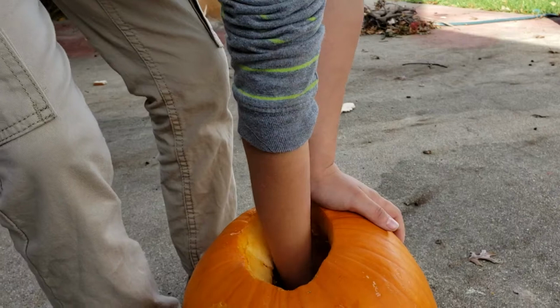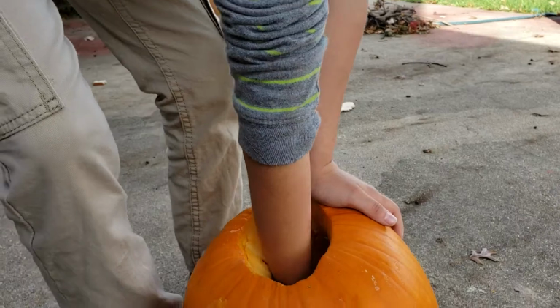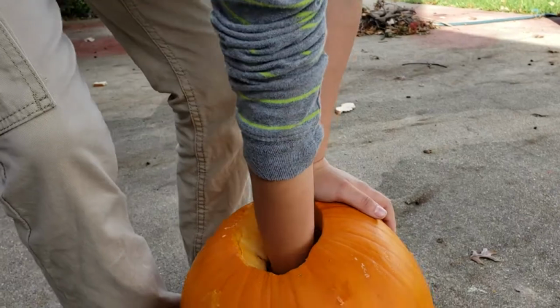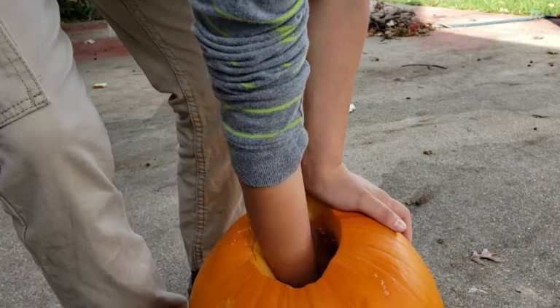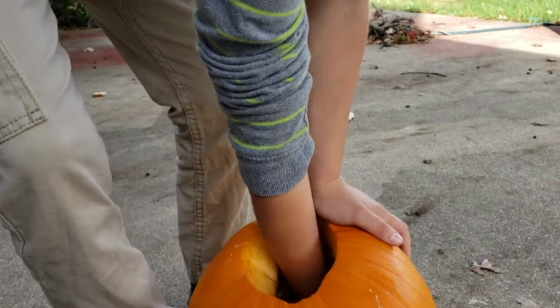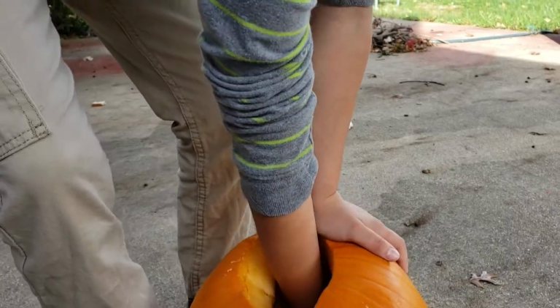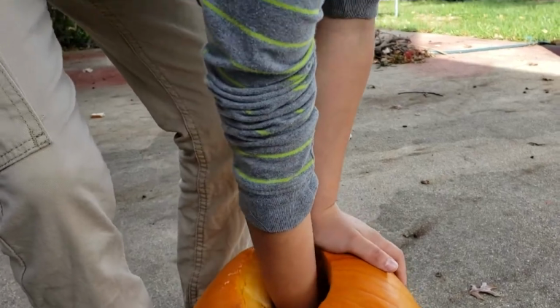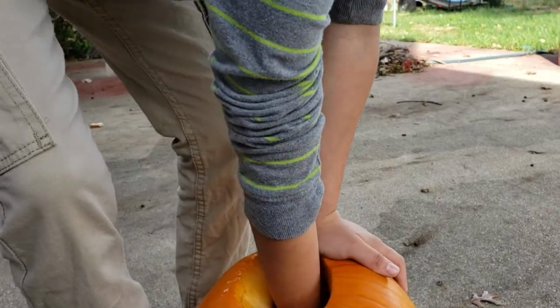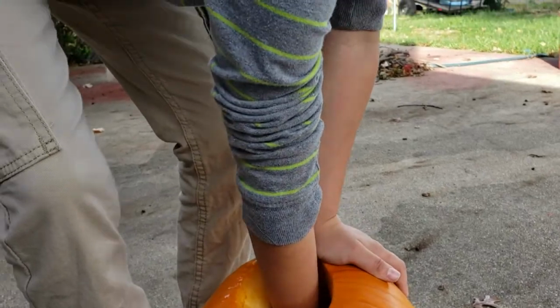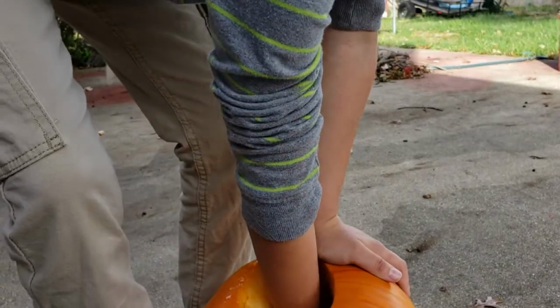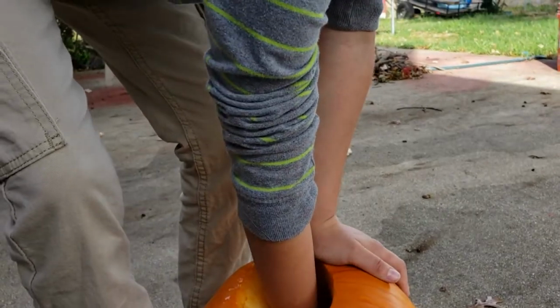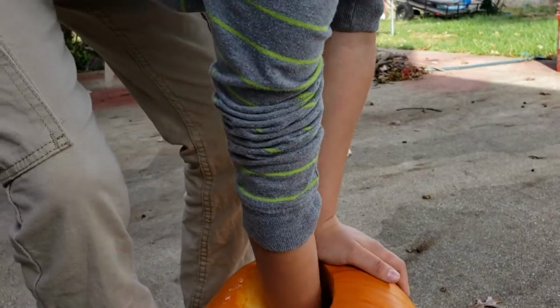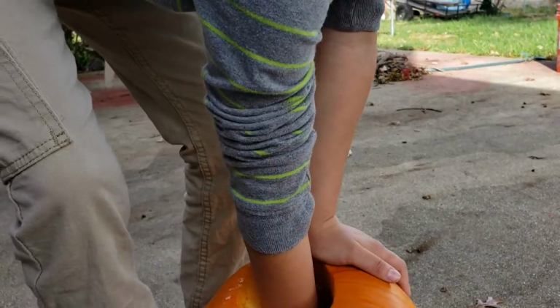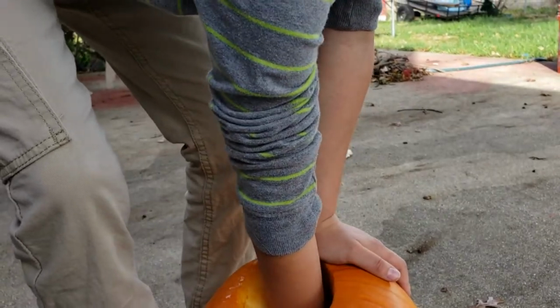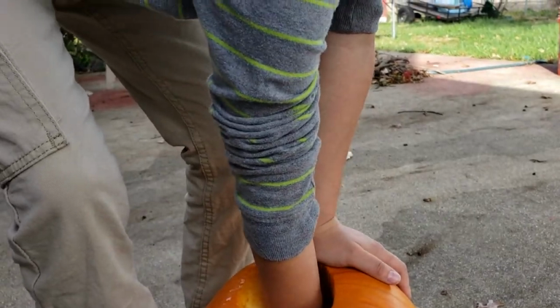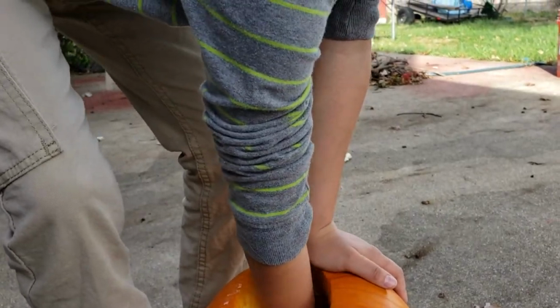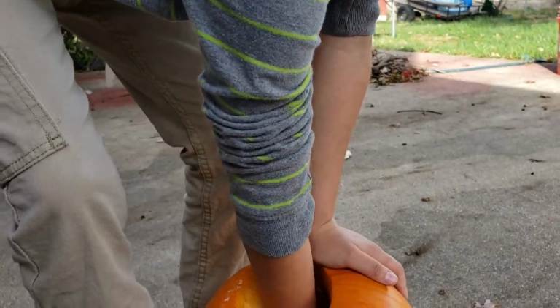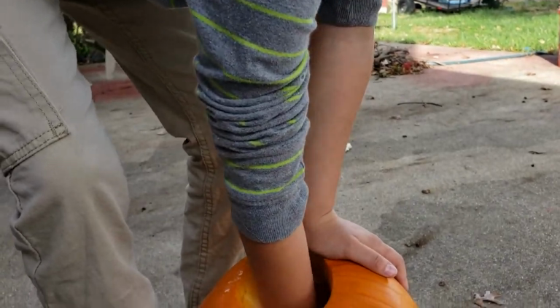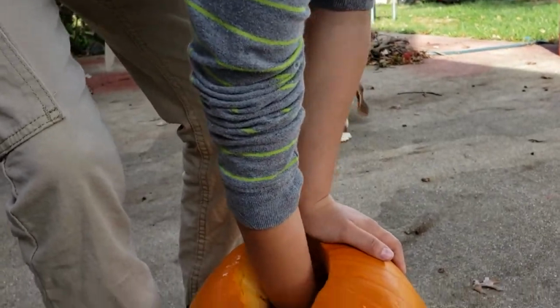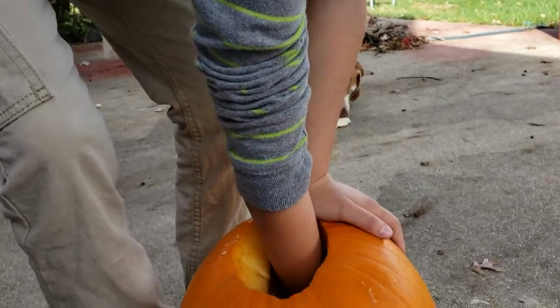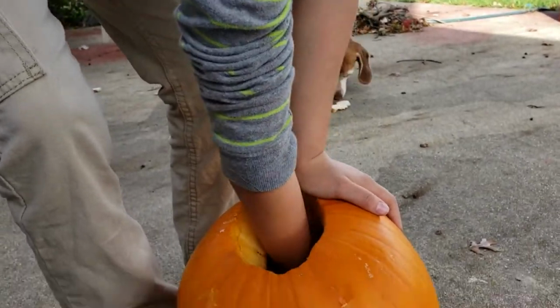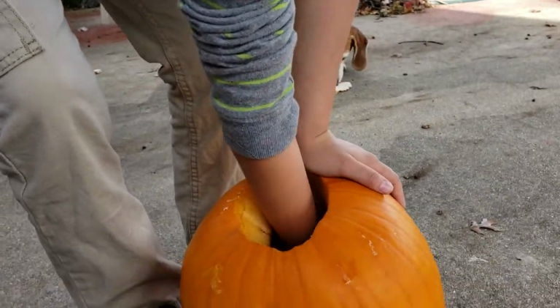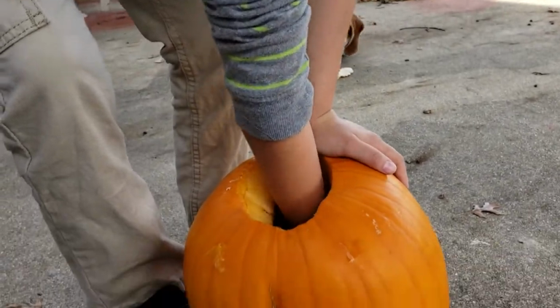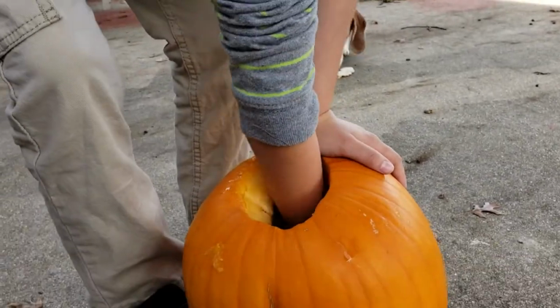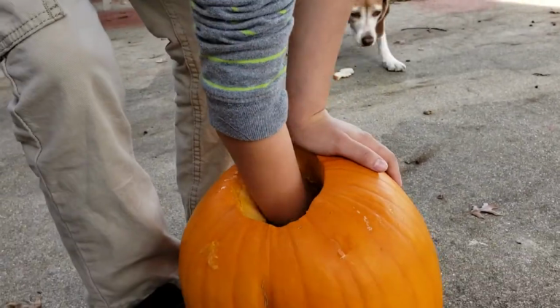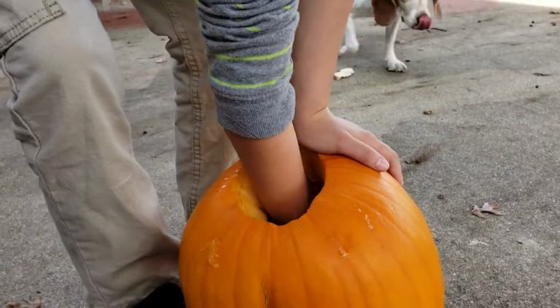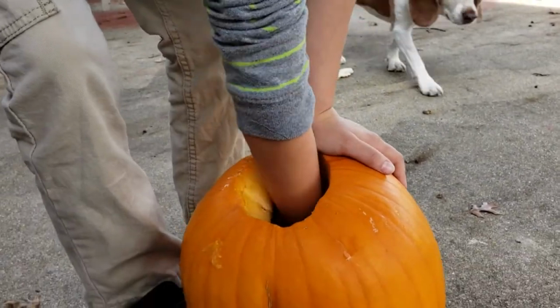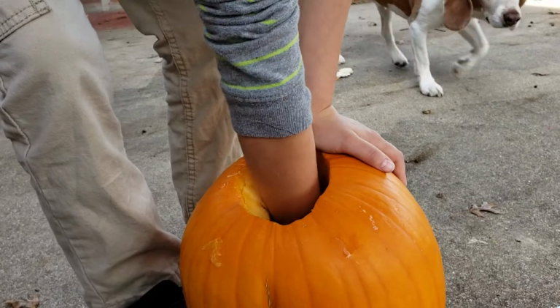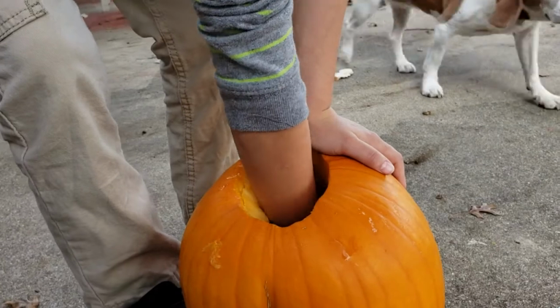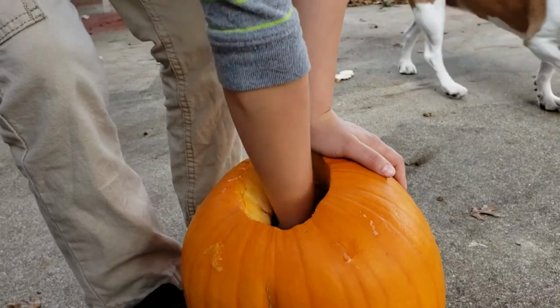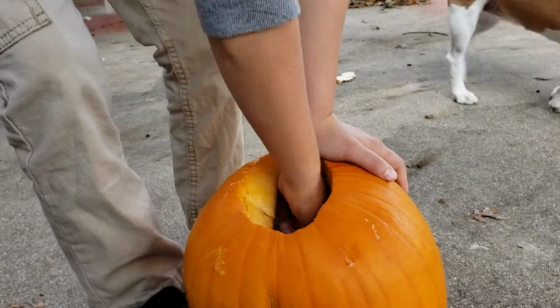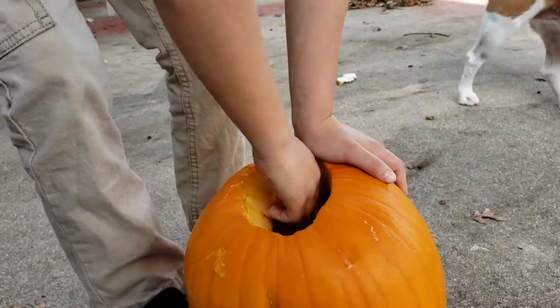Hey everybody, I'm your host for What's Amazing today. In today's video we're carving a pumpkin.